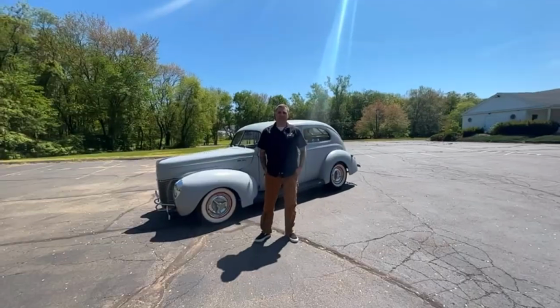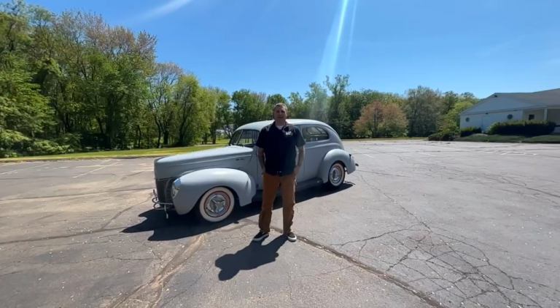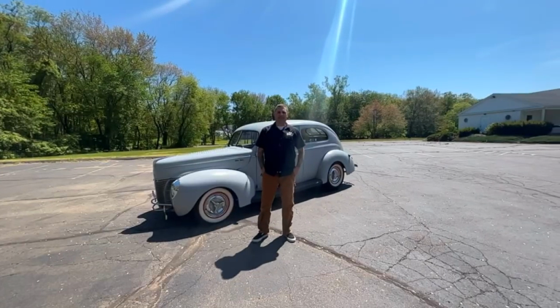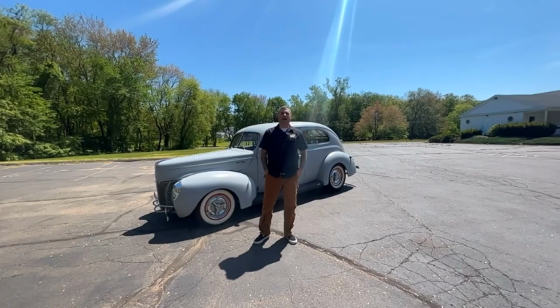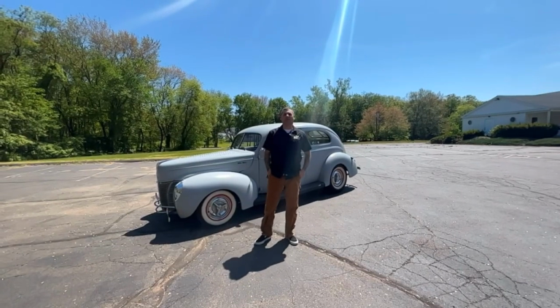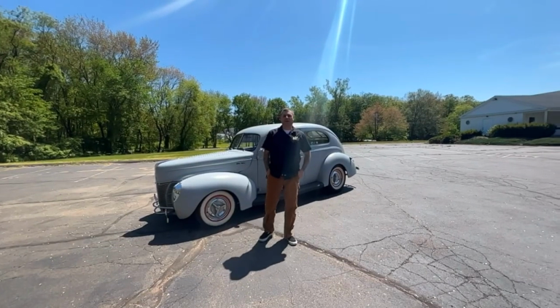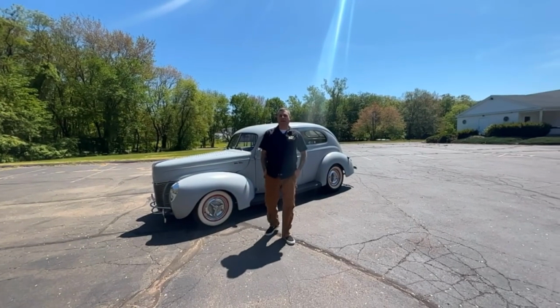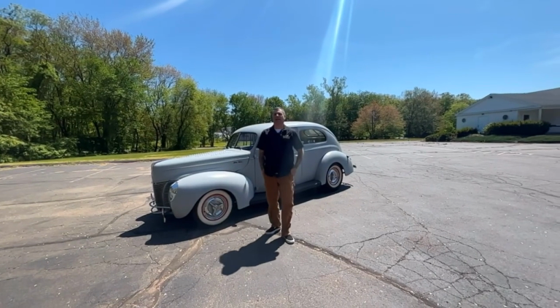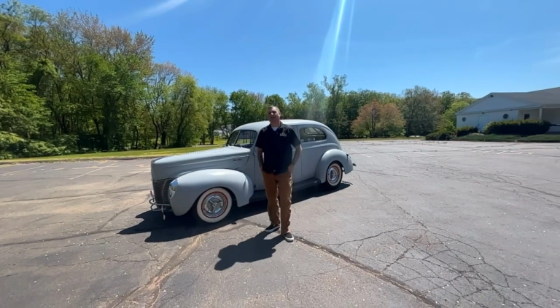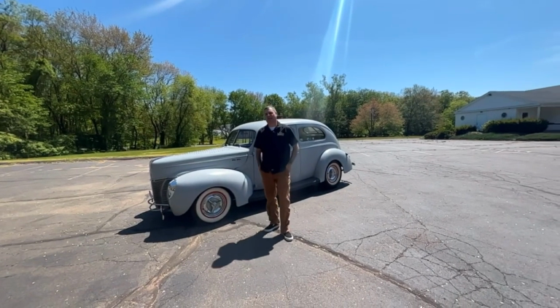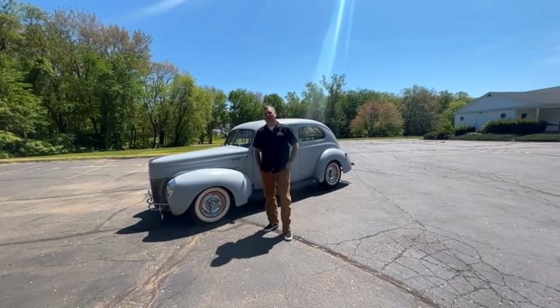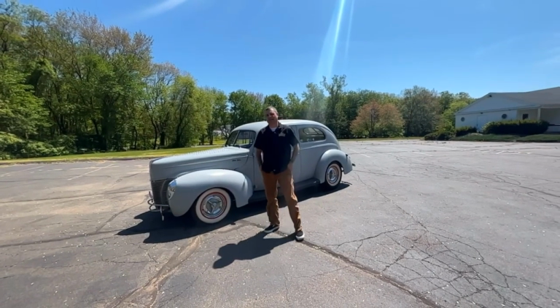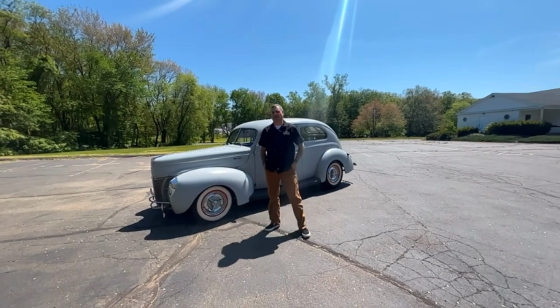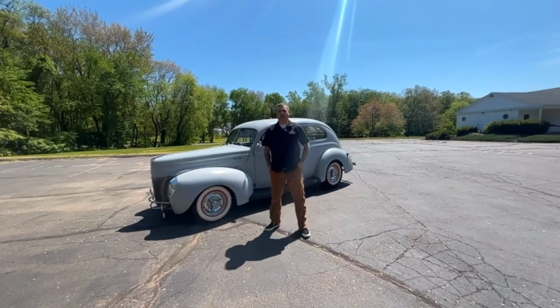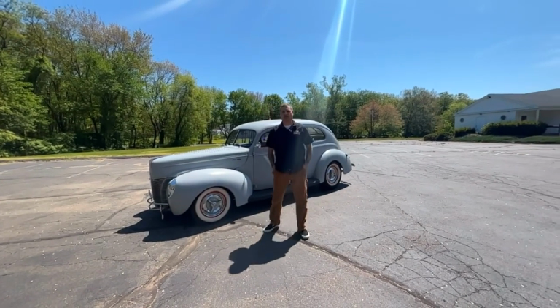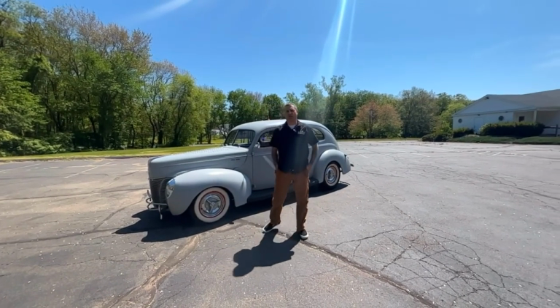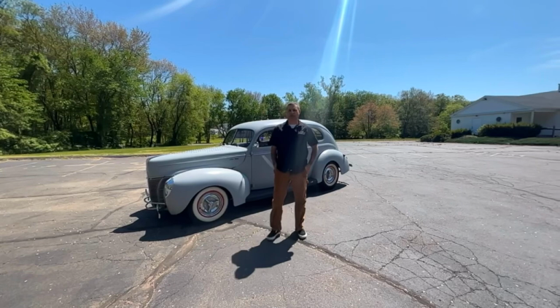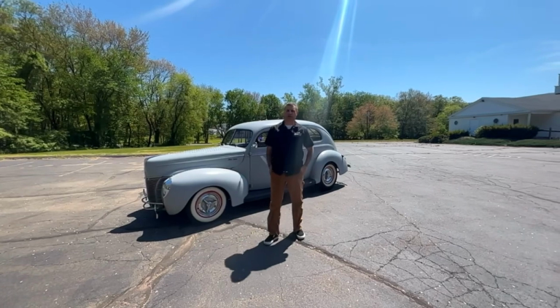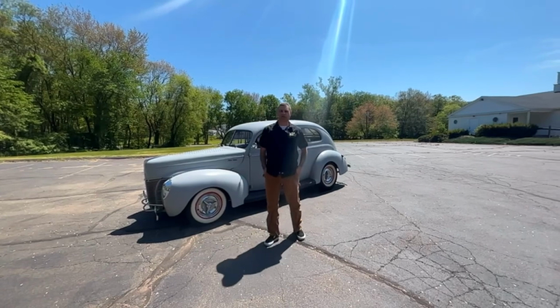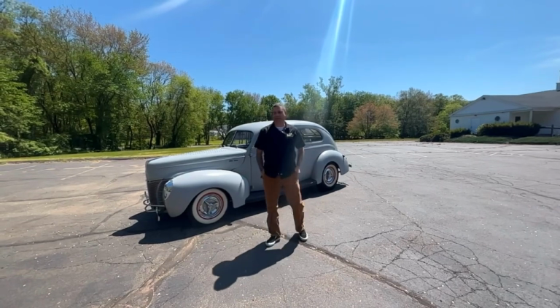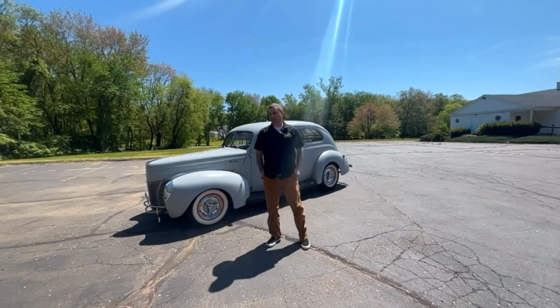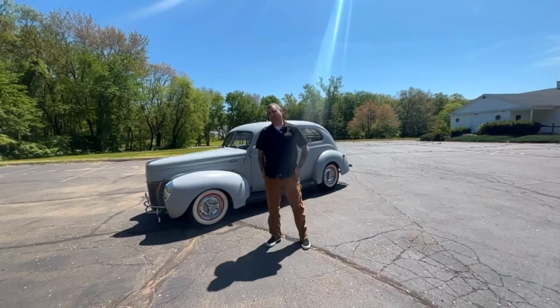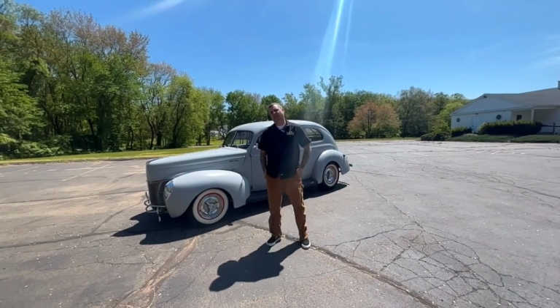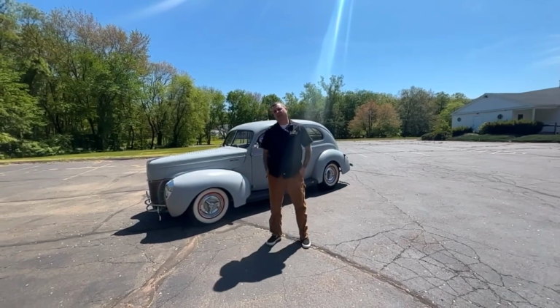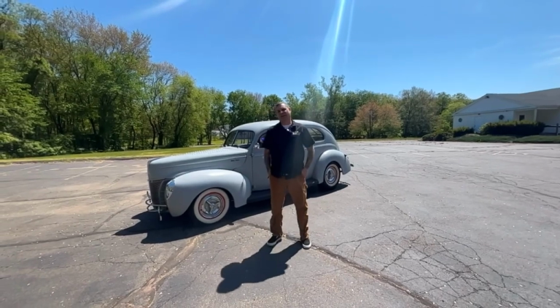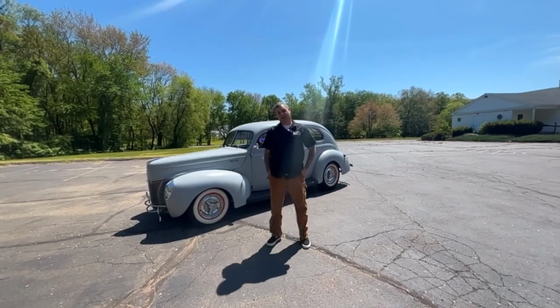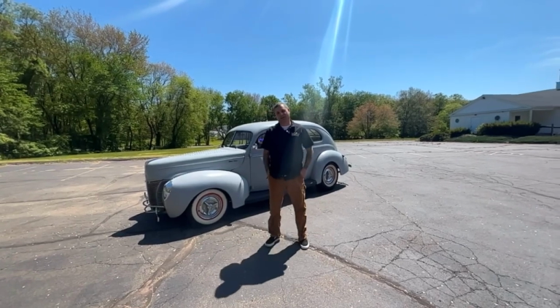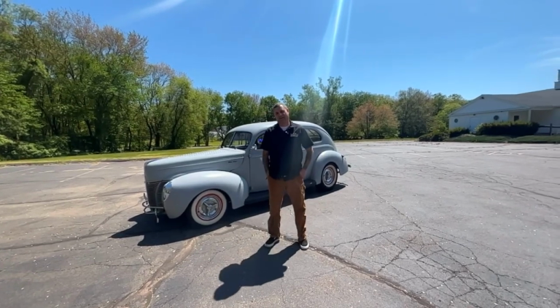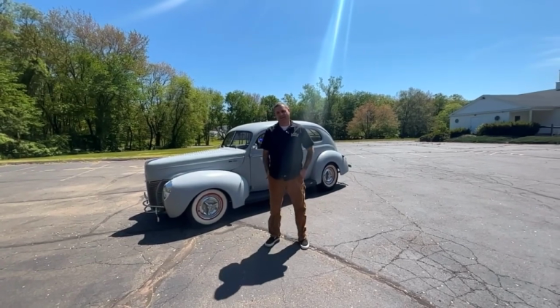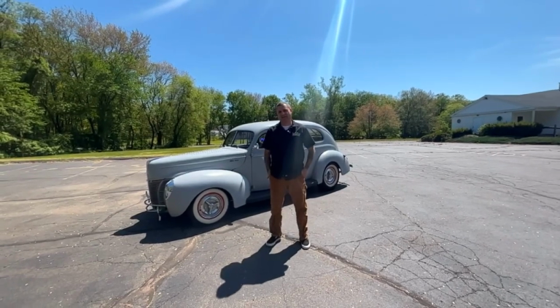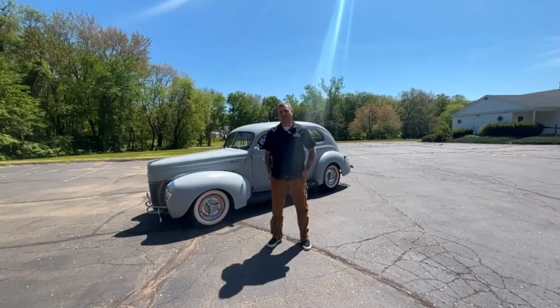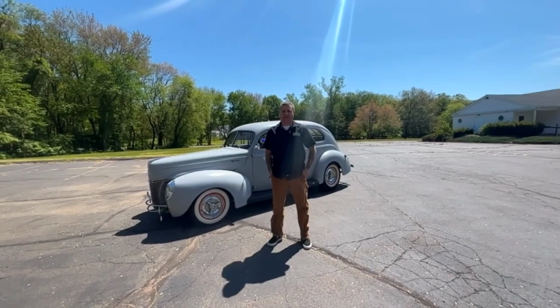Hey, it's Matt from Old Yankee, and this is my 1940 Ford Tudor Deluxe, and it's for sale, so let's go over it.